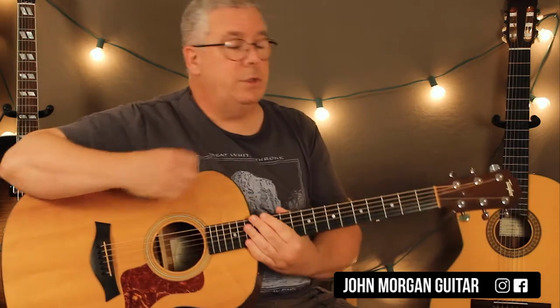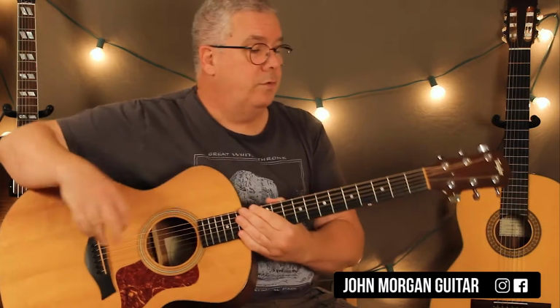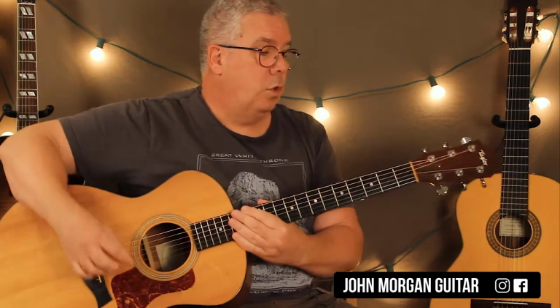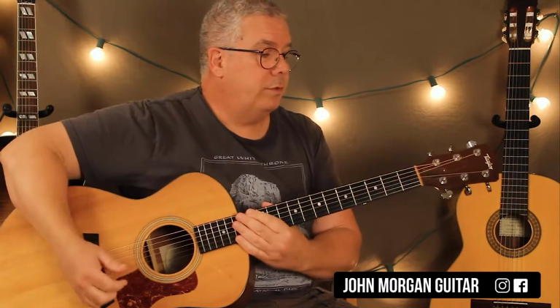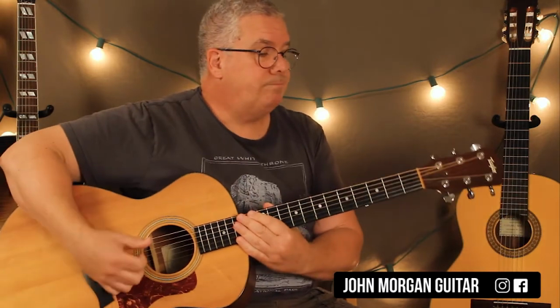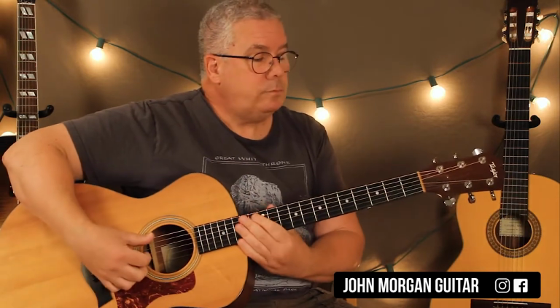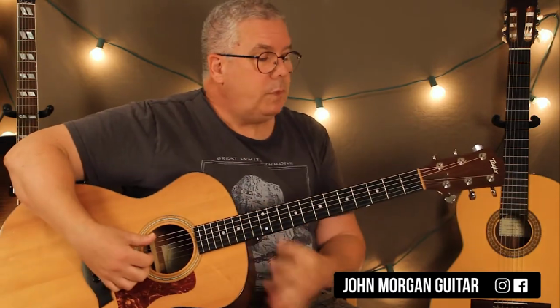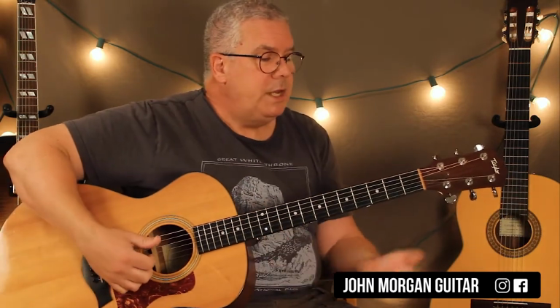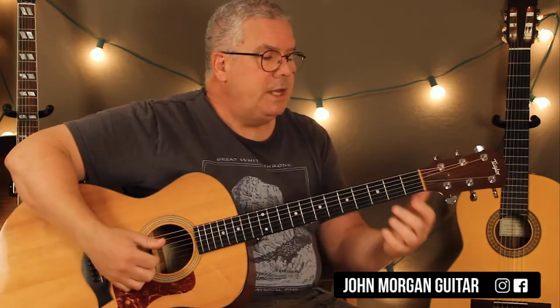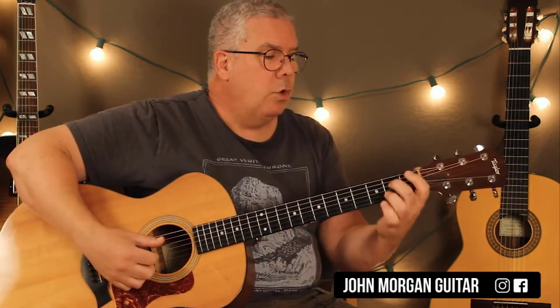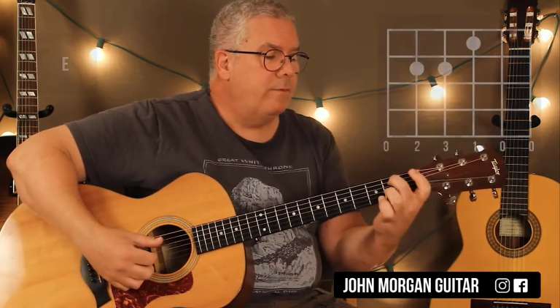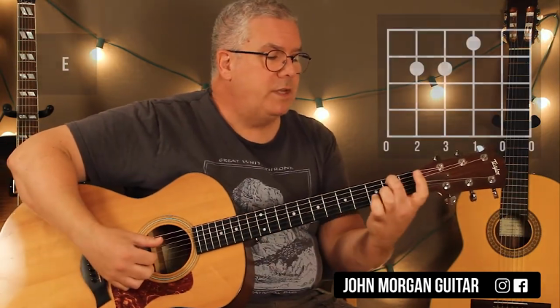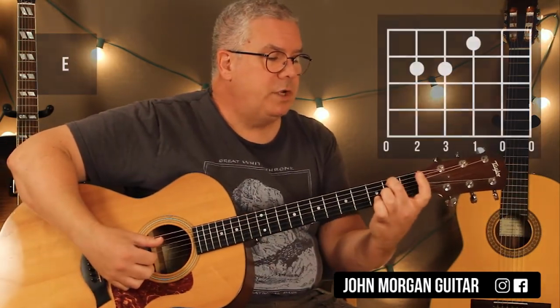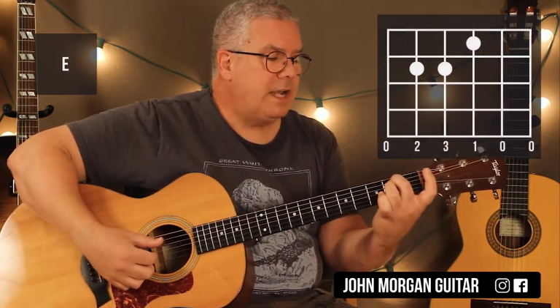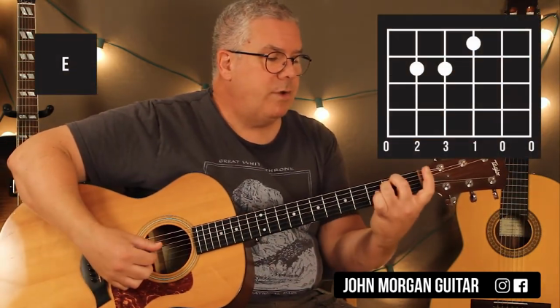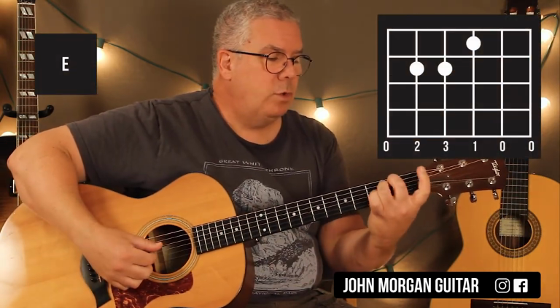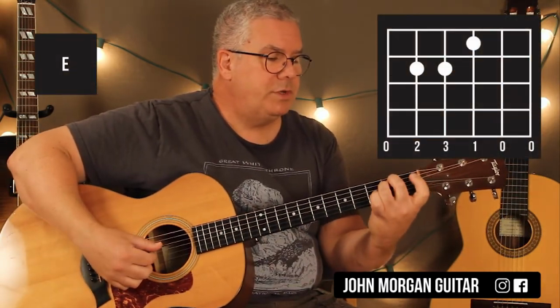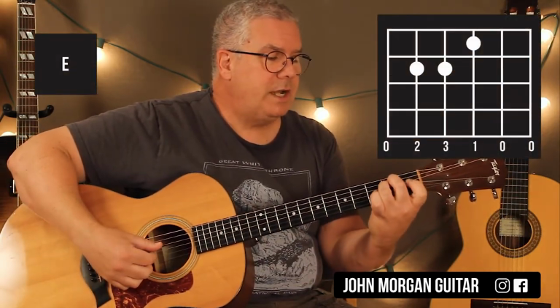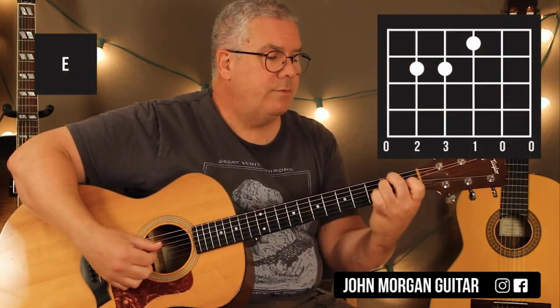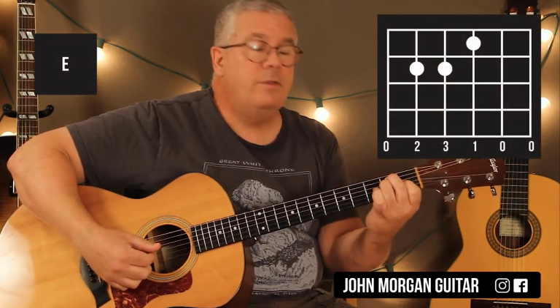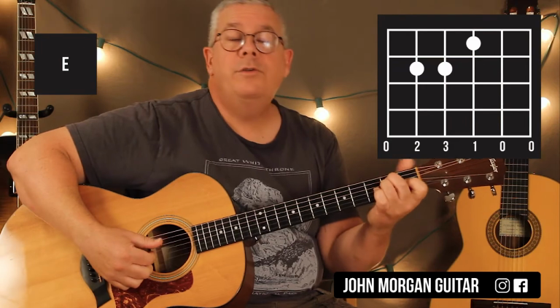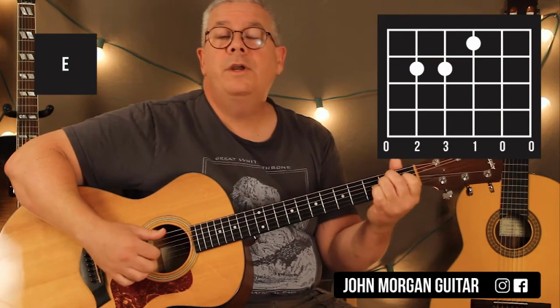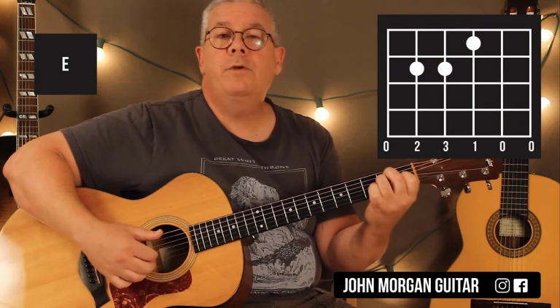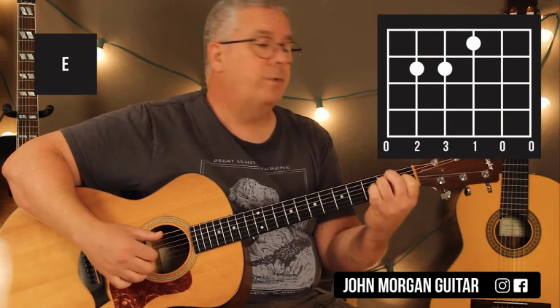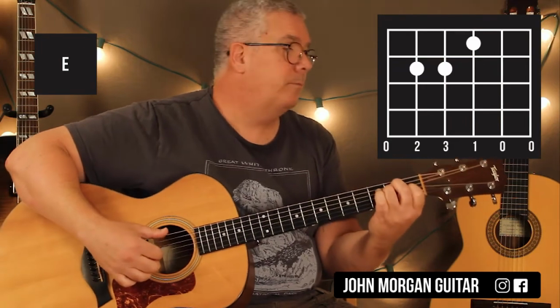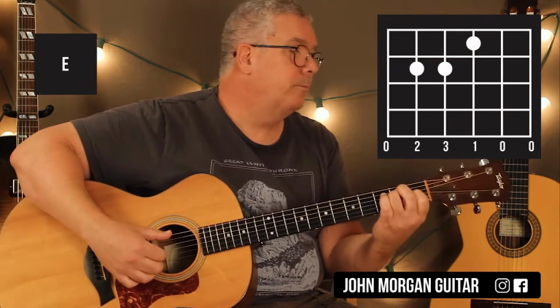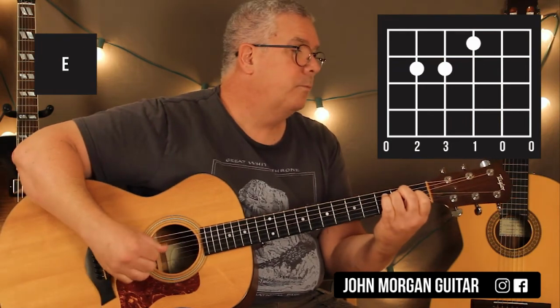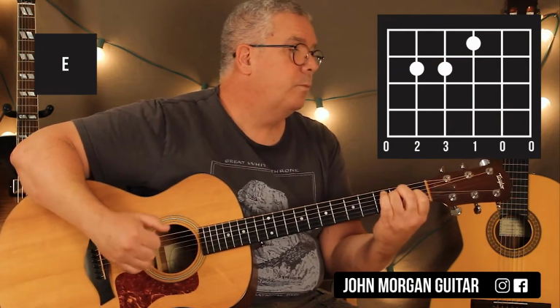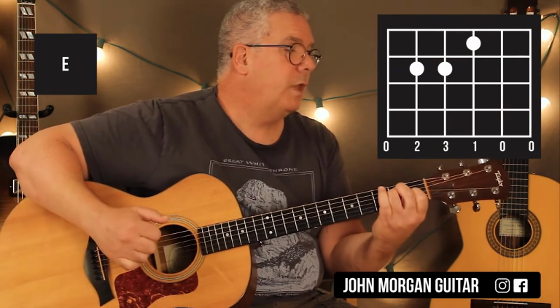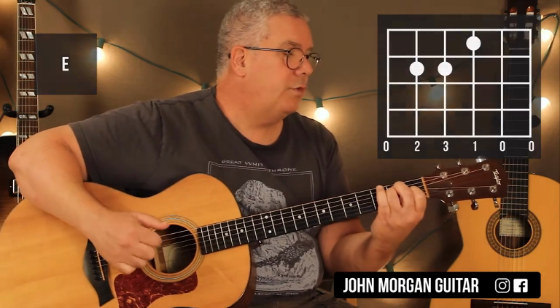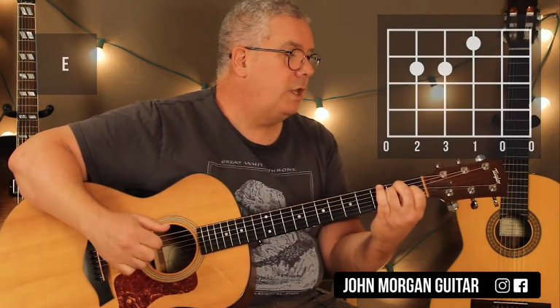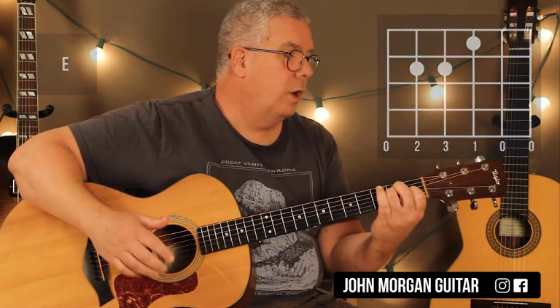So let's go over the chords. You need an E chord: 5th string, 2nd fret; 4th string, 2nd fret; 3rd string, 1st fret. That's your E chord.